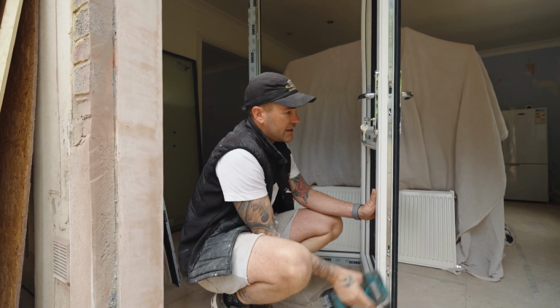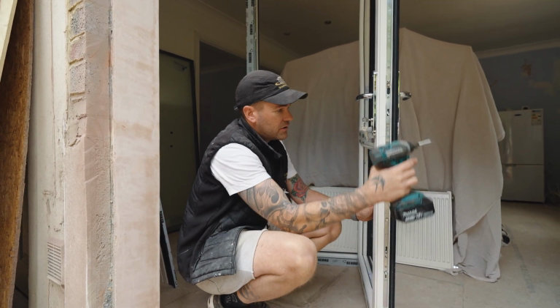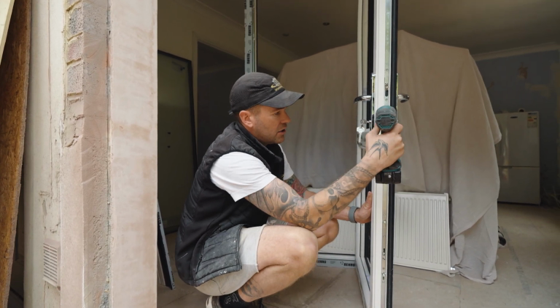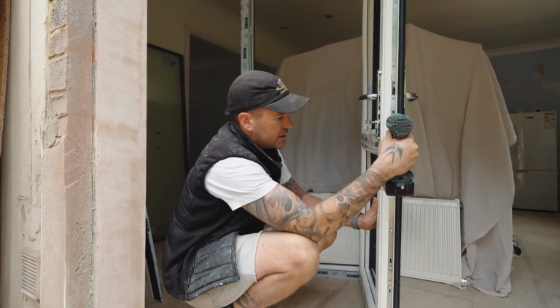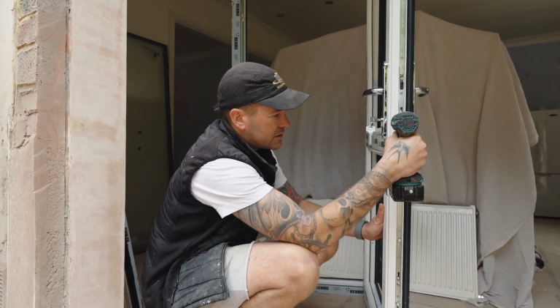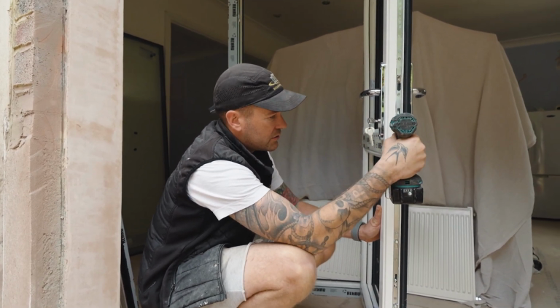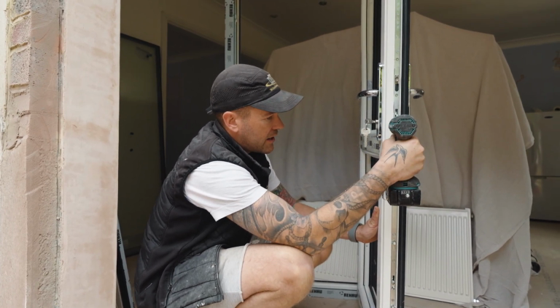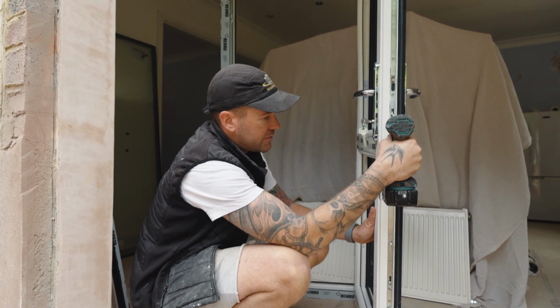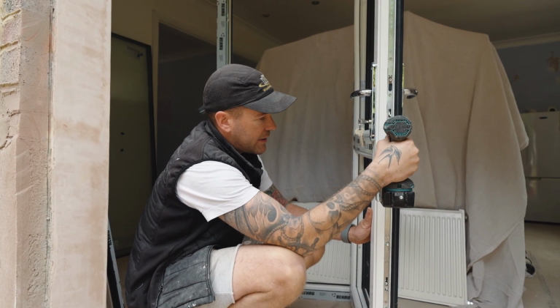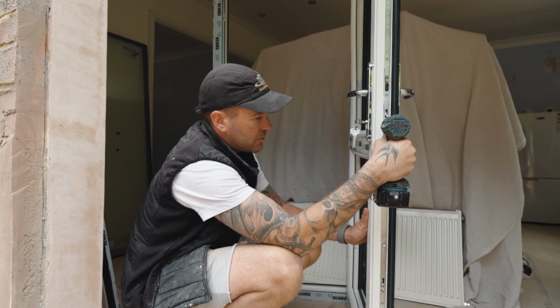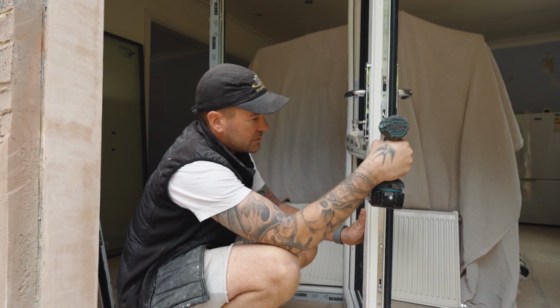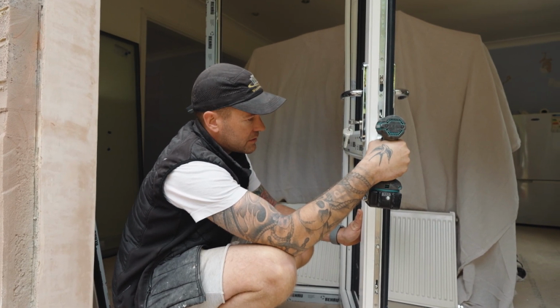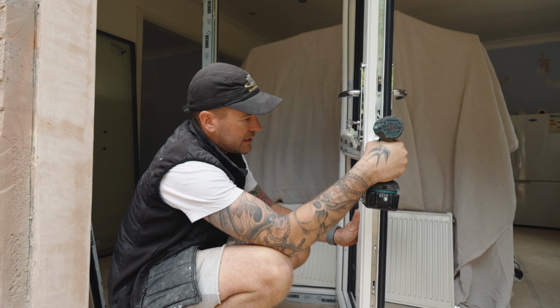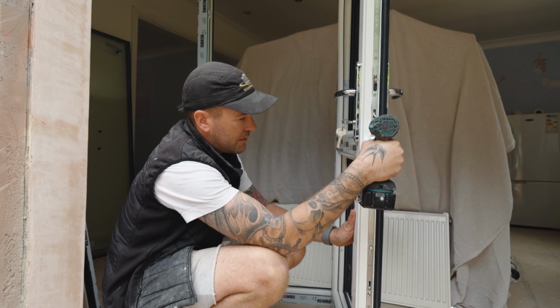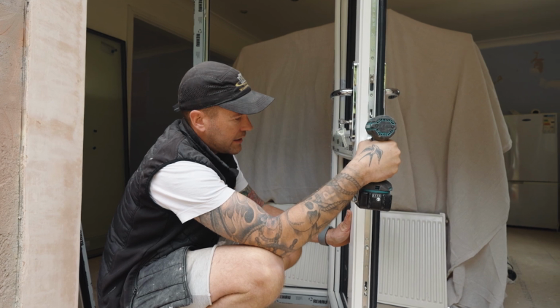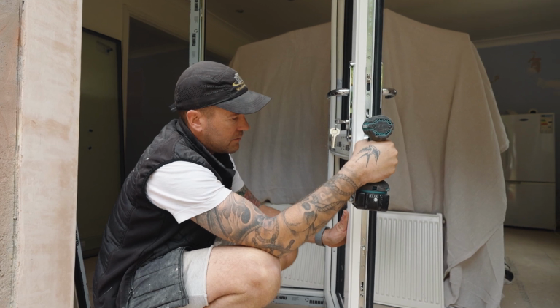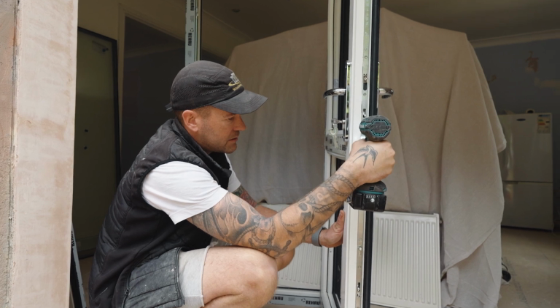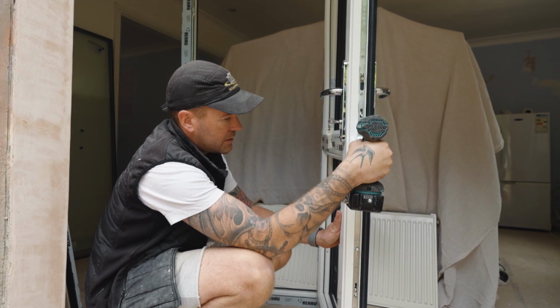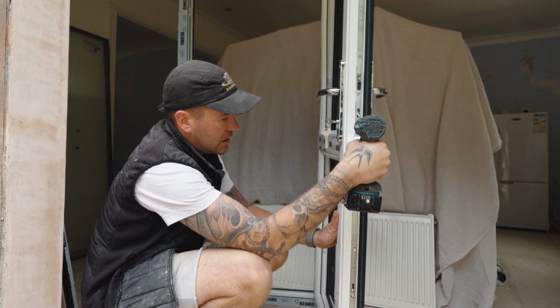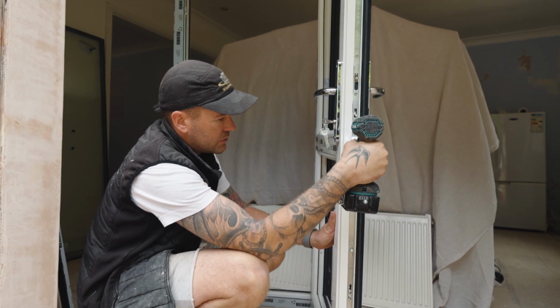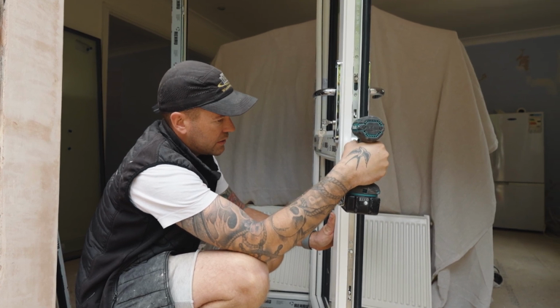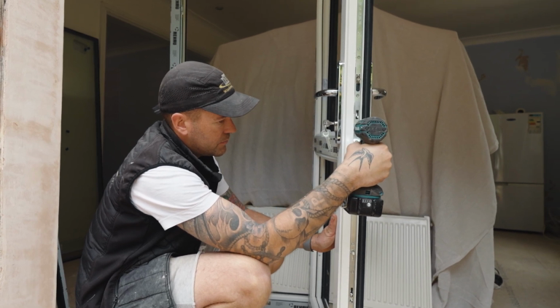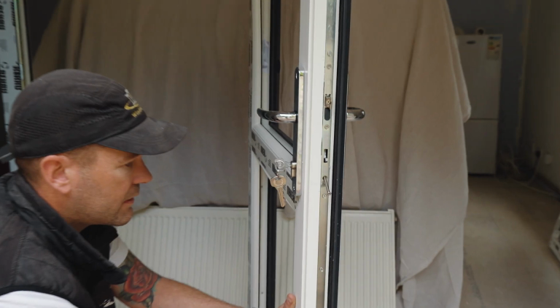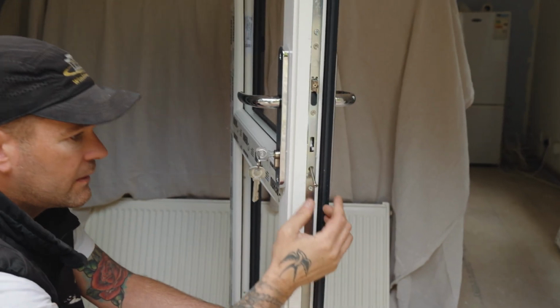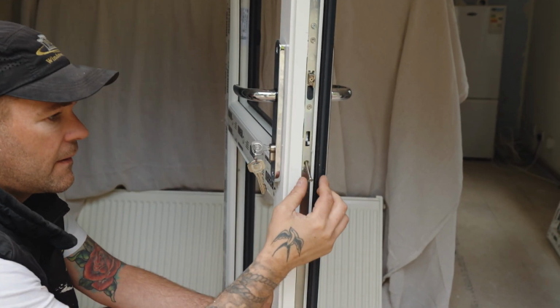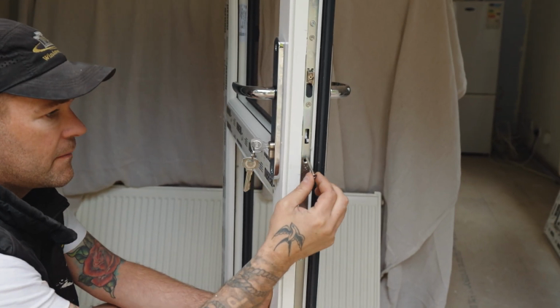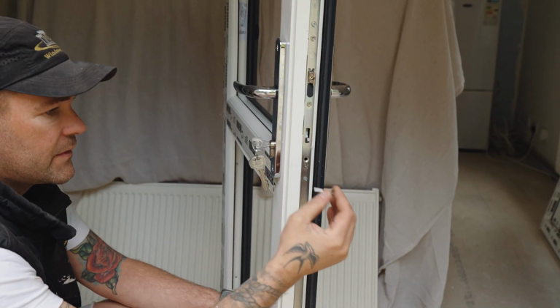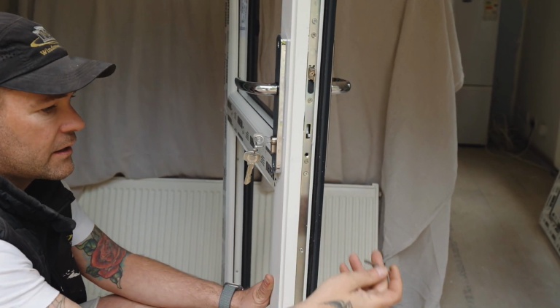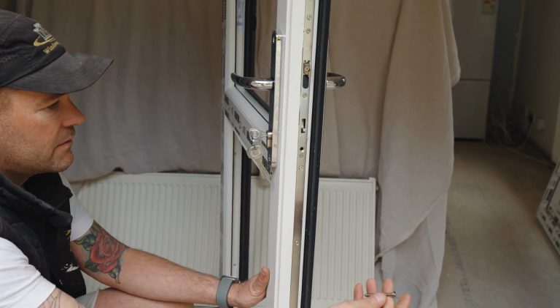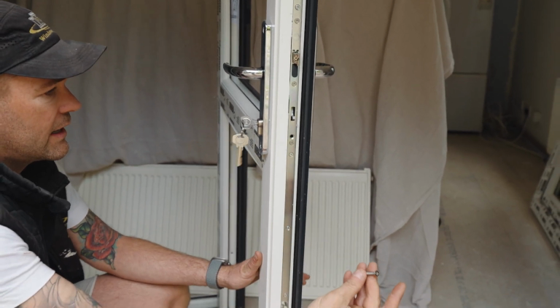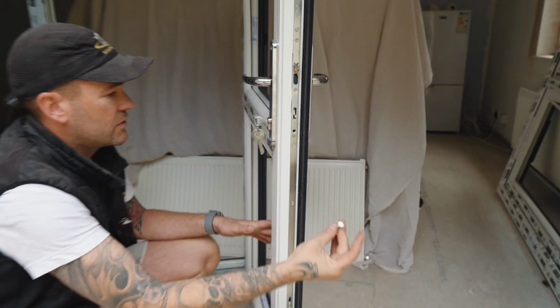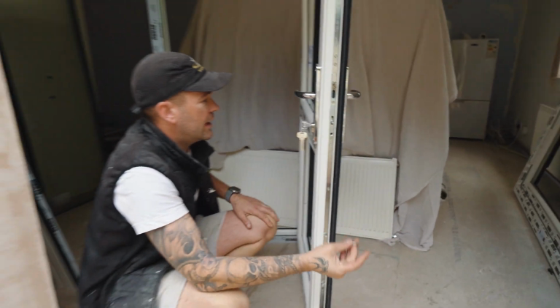That screw is the screw going through the barrel. So we take that one out — it's going to be quite a long screw. There you go, that screw there.